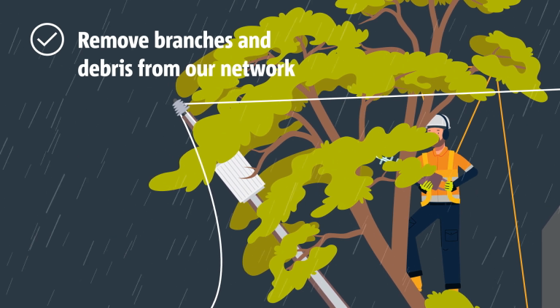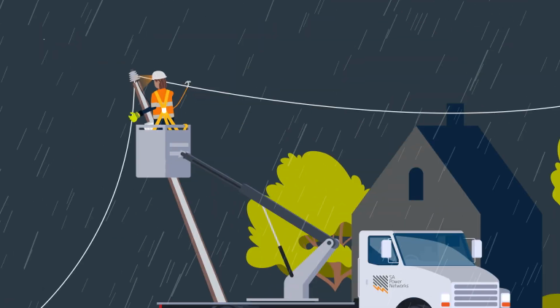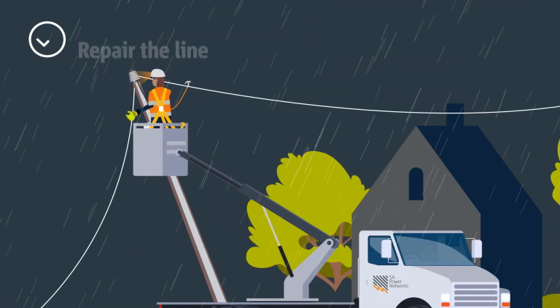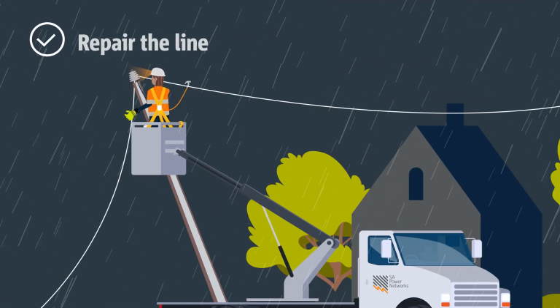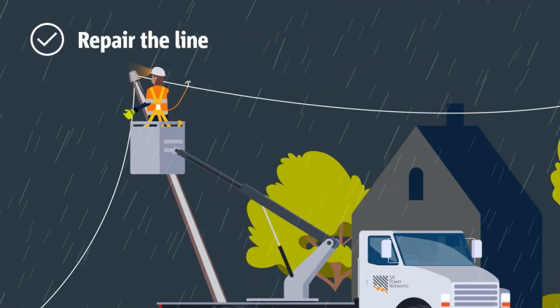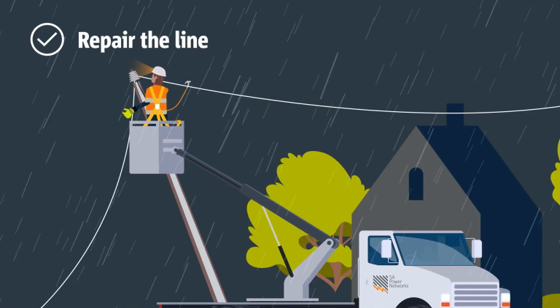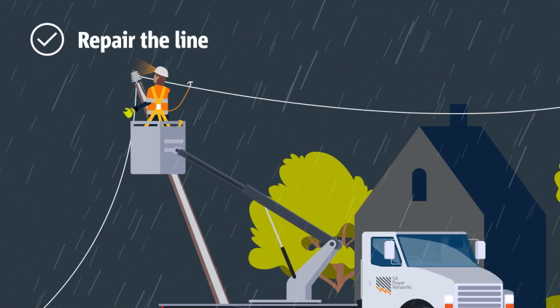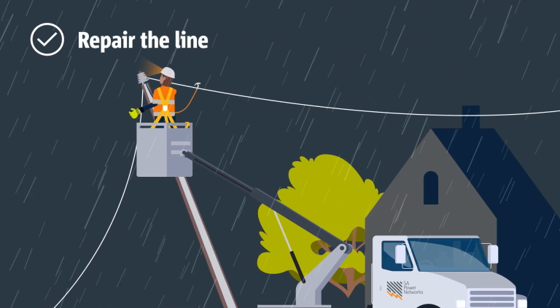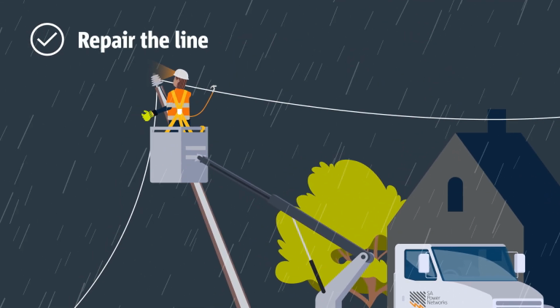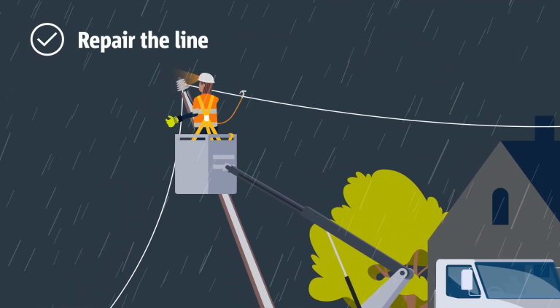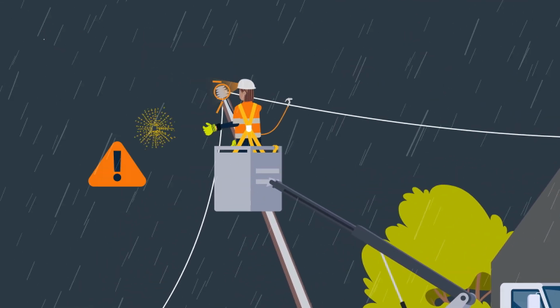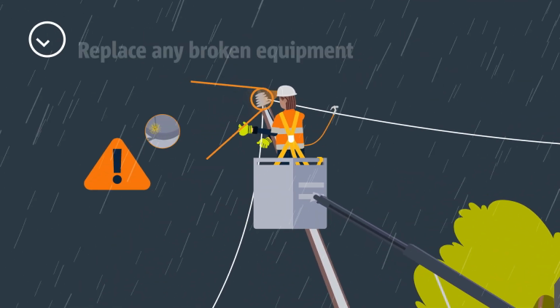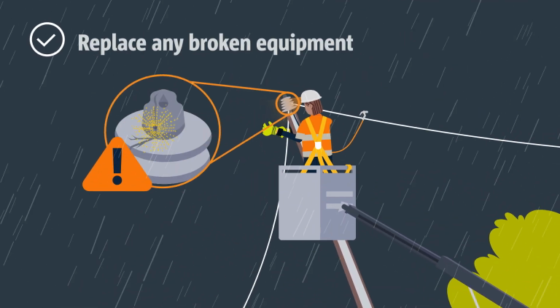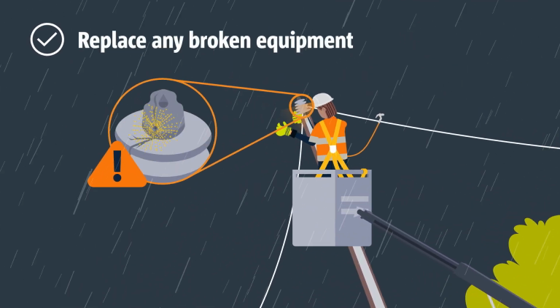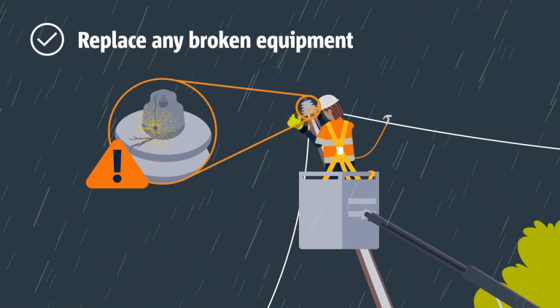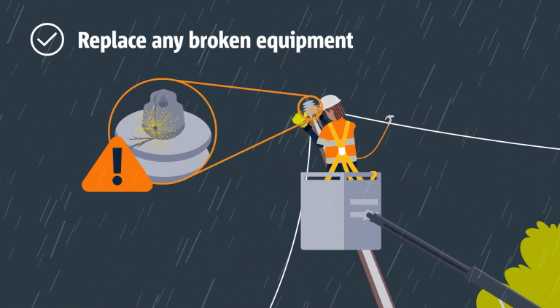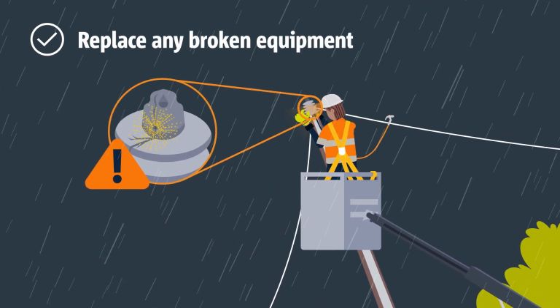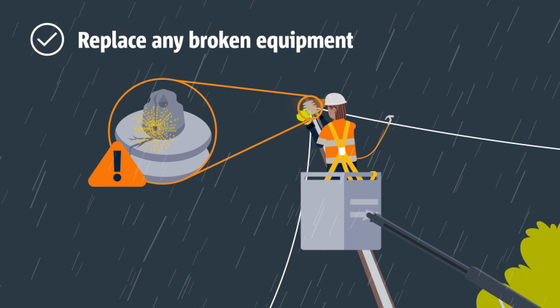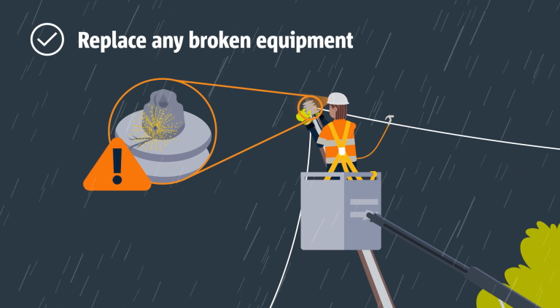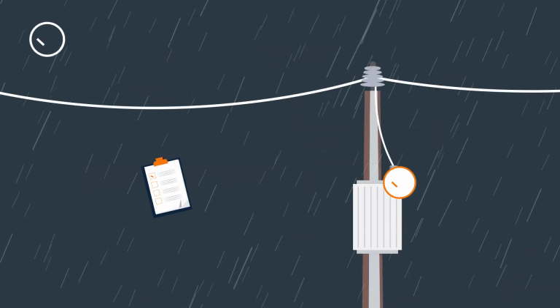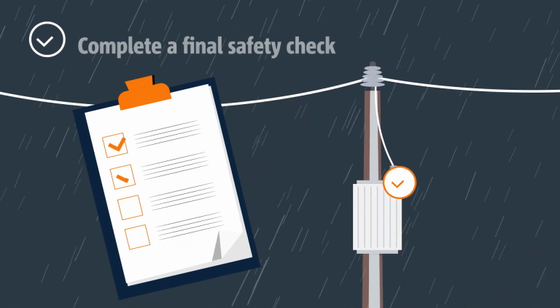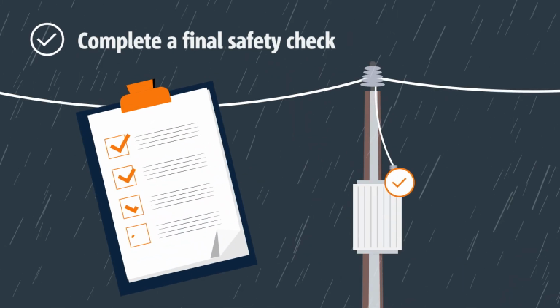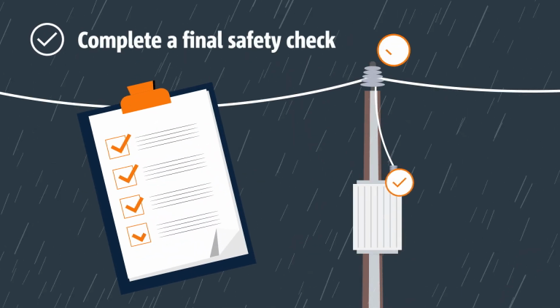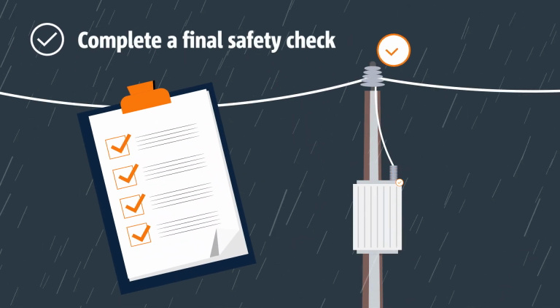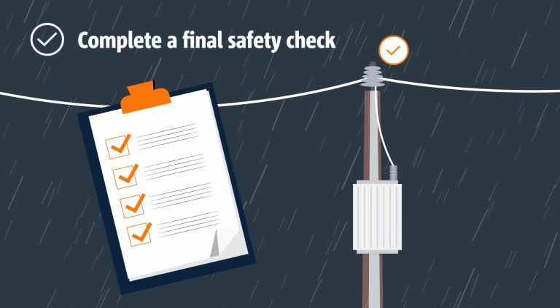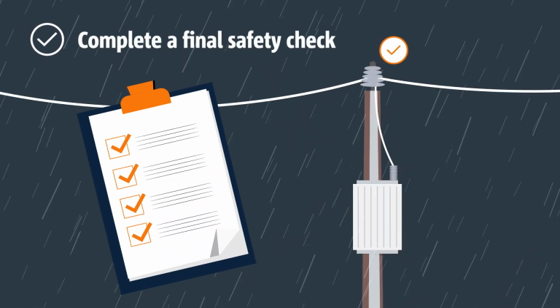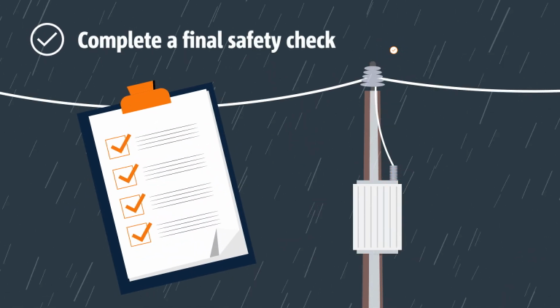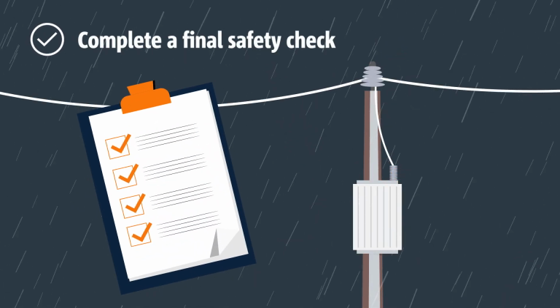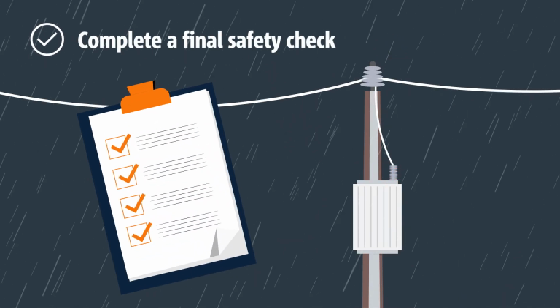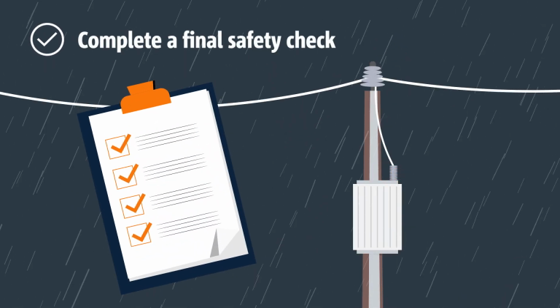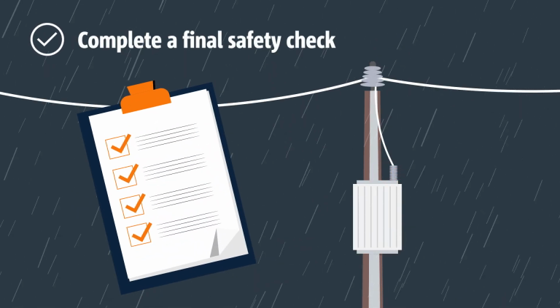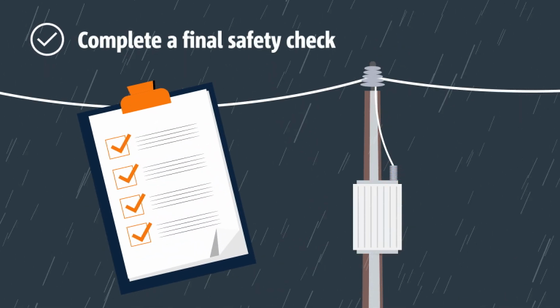Once clear, we repair the line, replace any broken equipment and complete a final safety check in order to restore power.